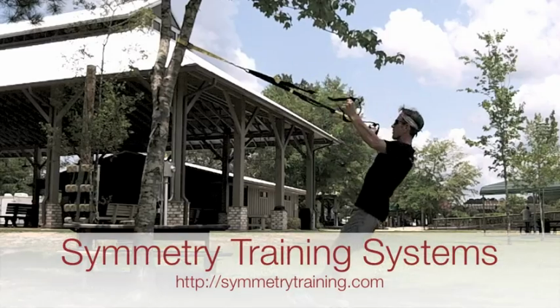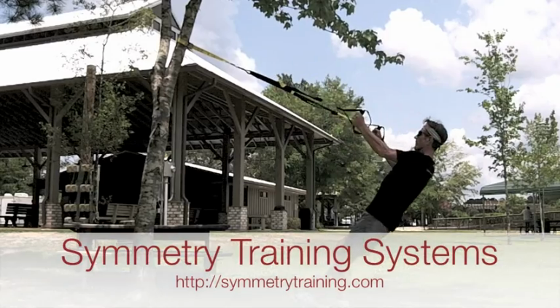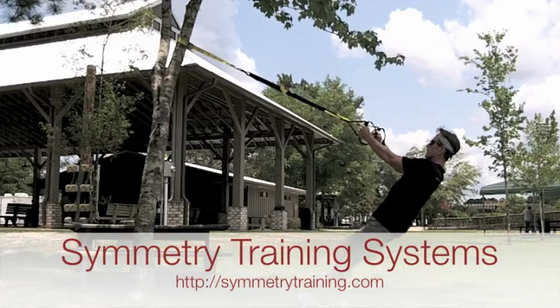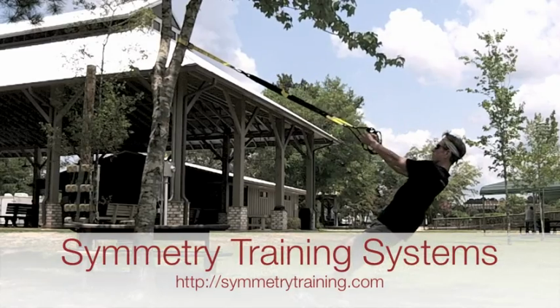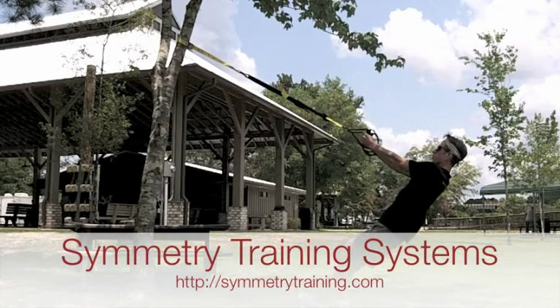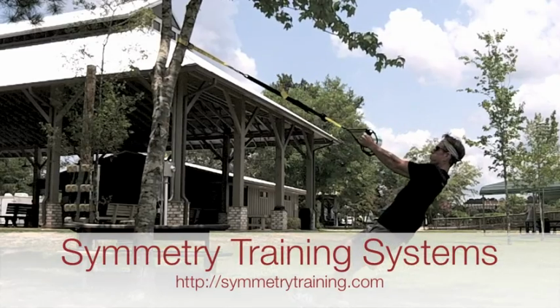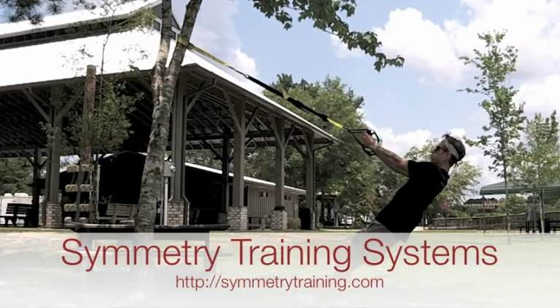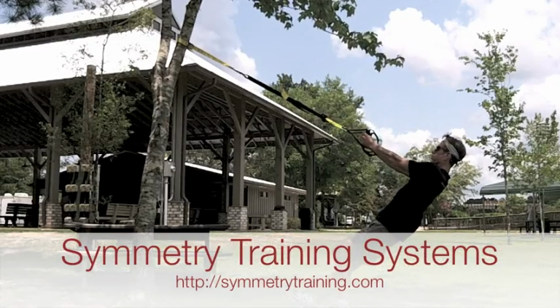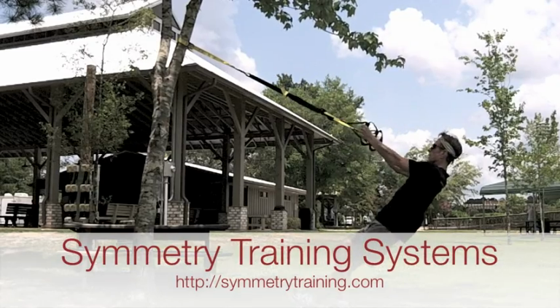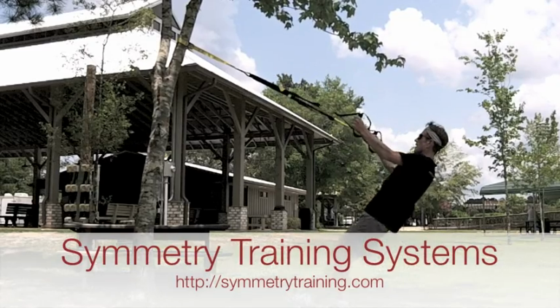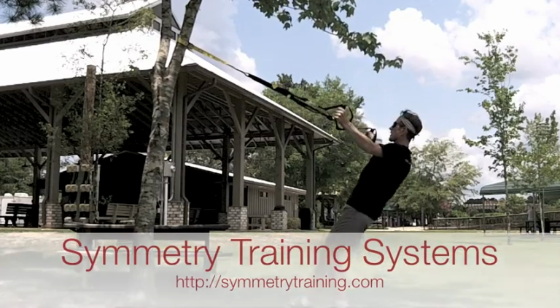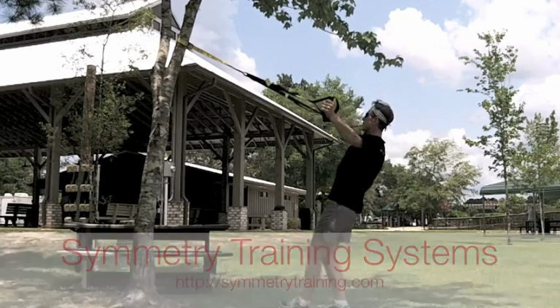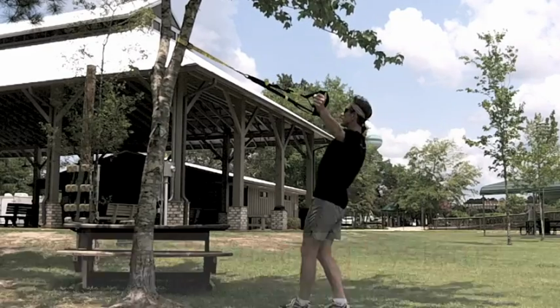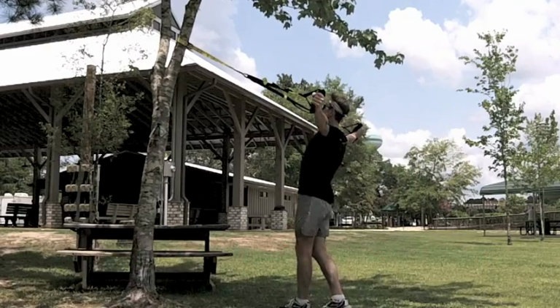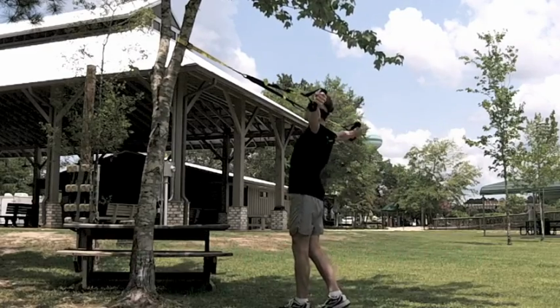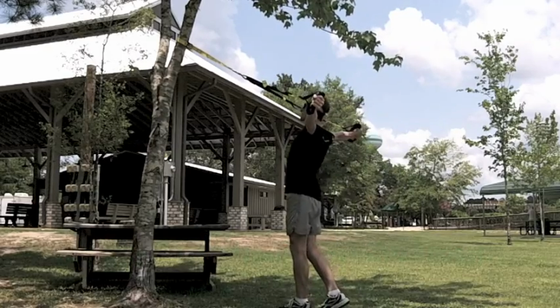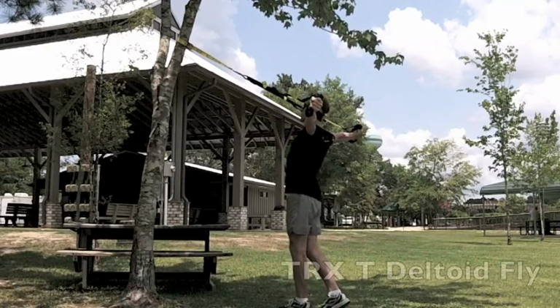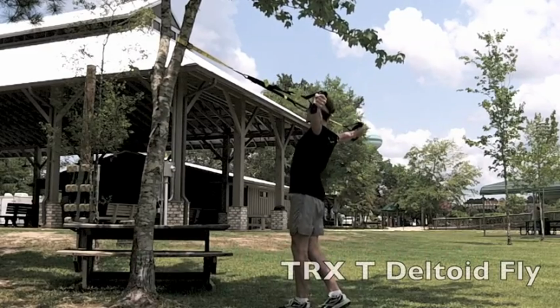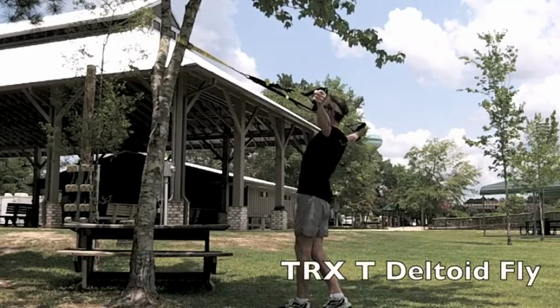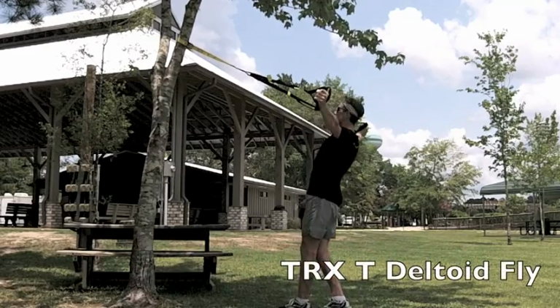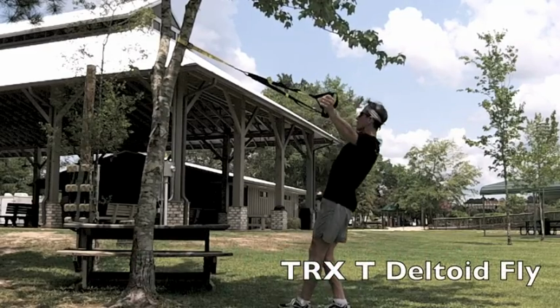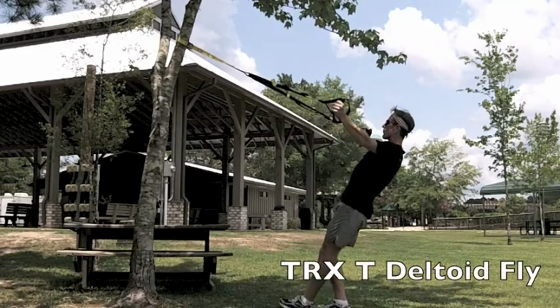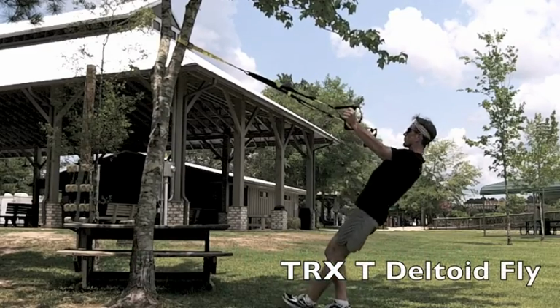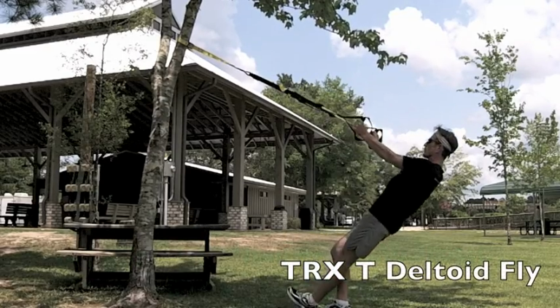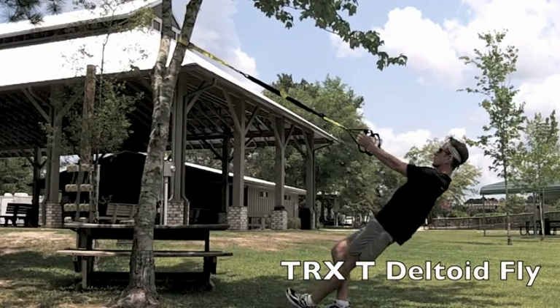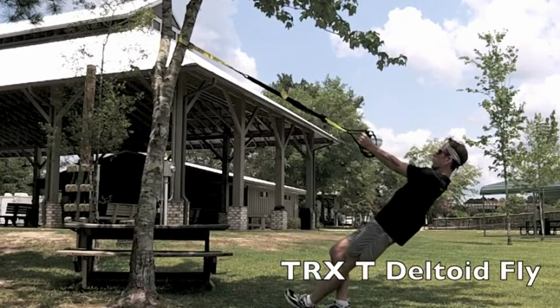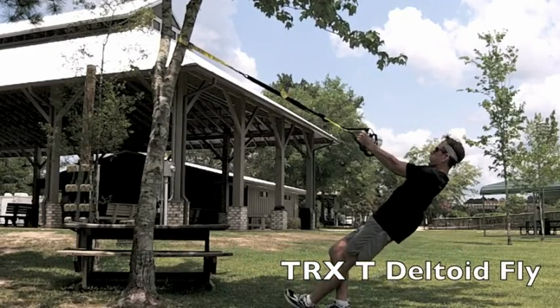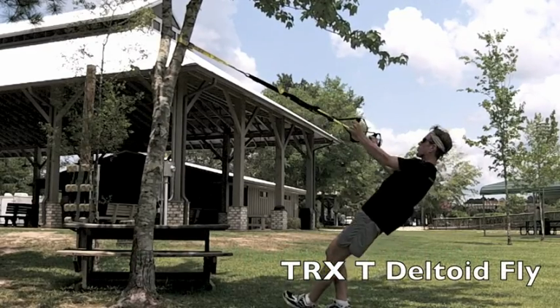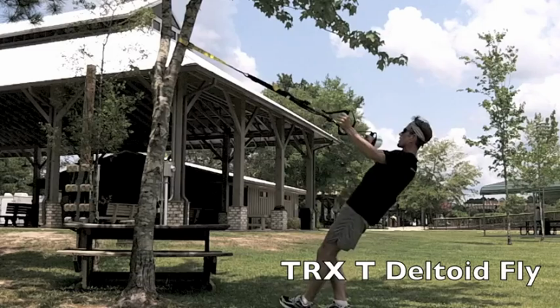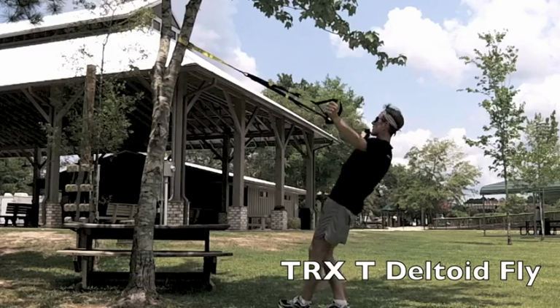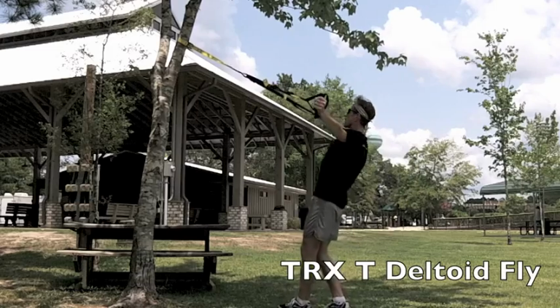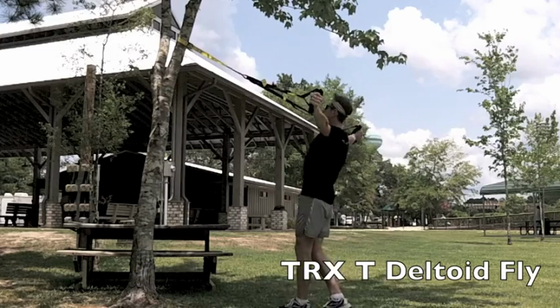The TRX T-Deltoid fly exercise strengthens the posterior shoulder muscles and the upper back muscles.